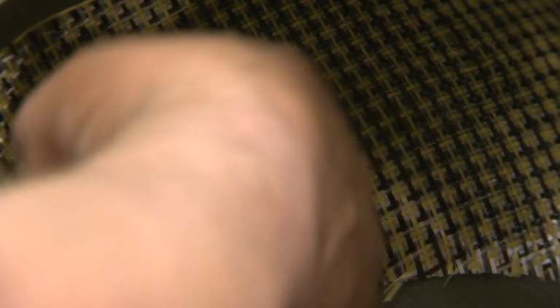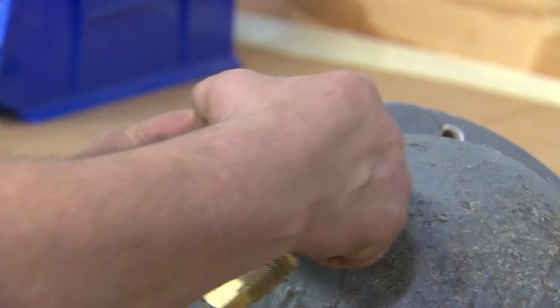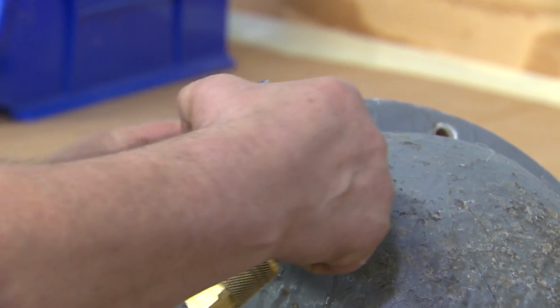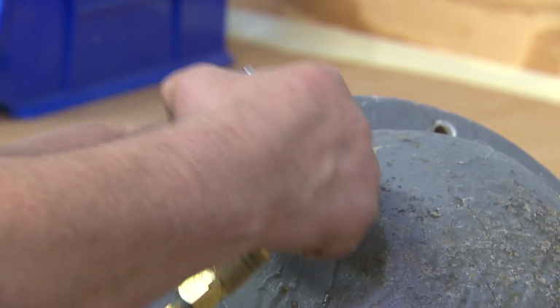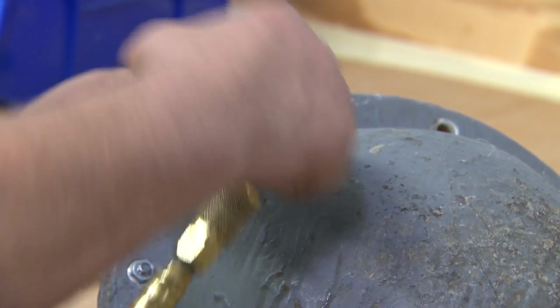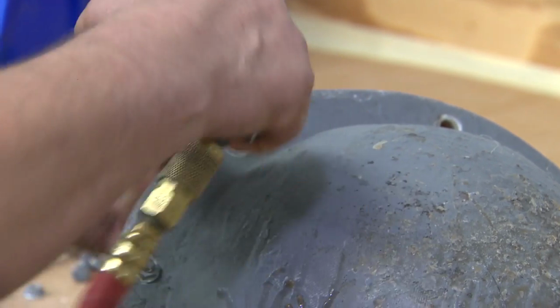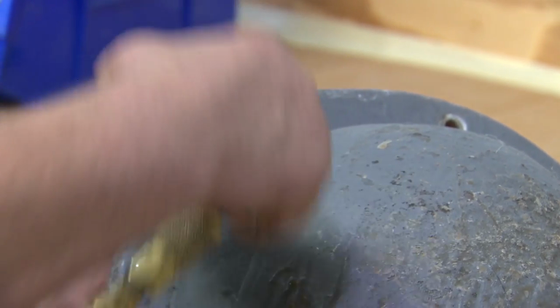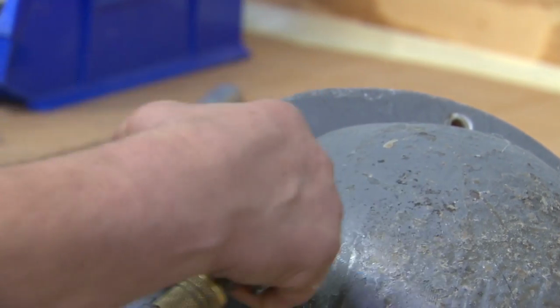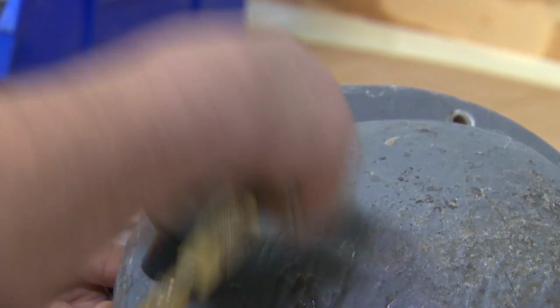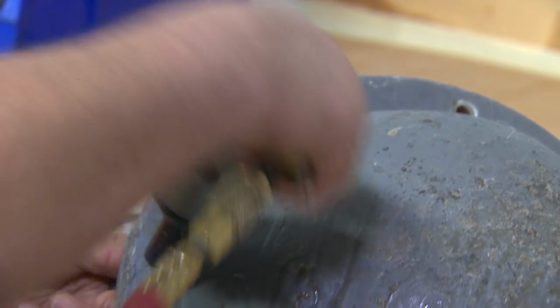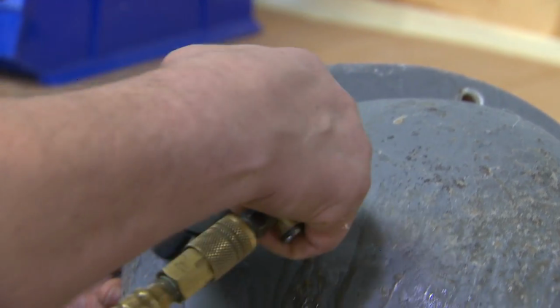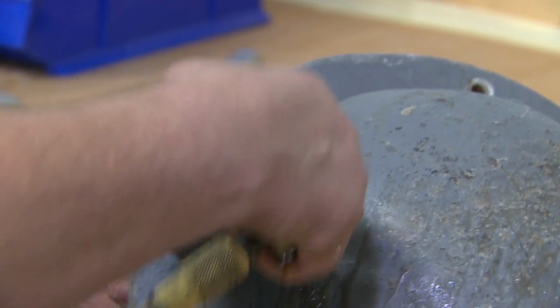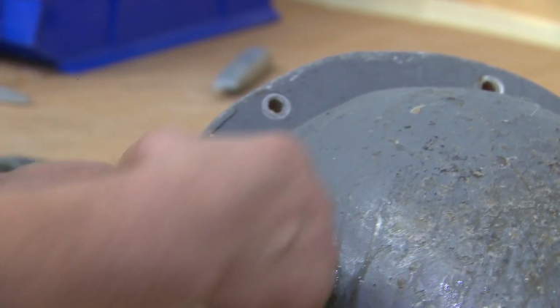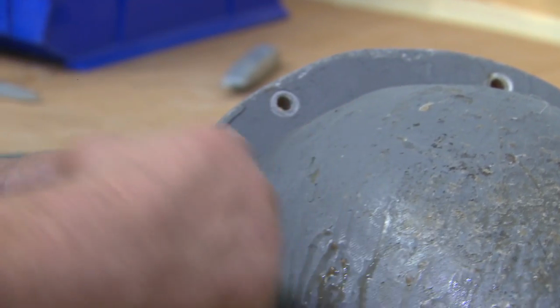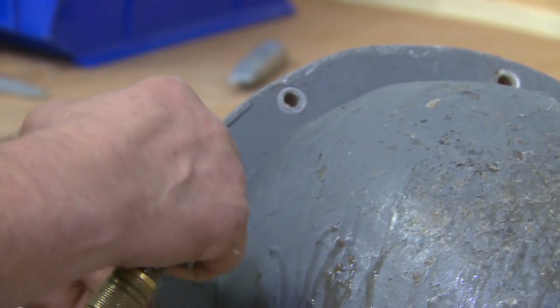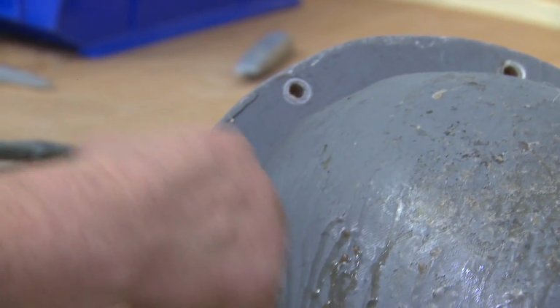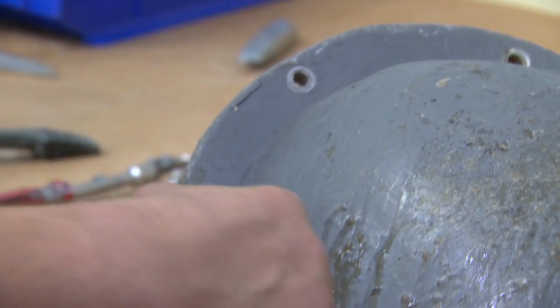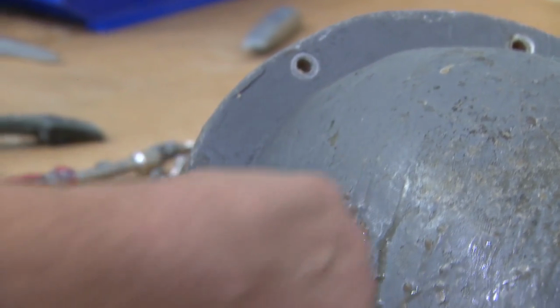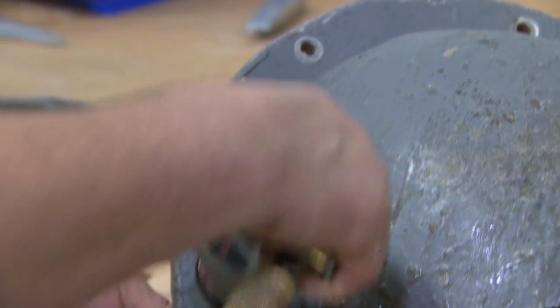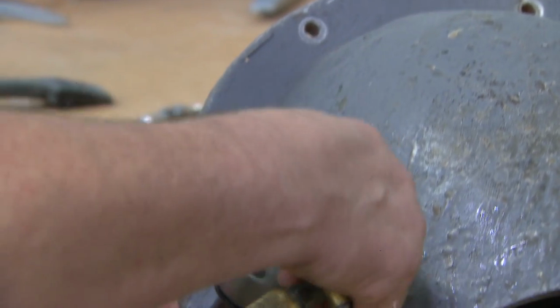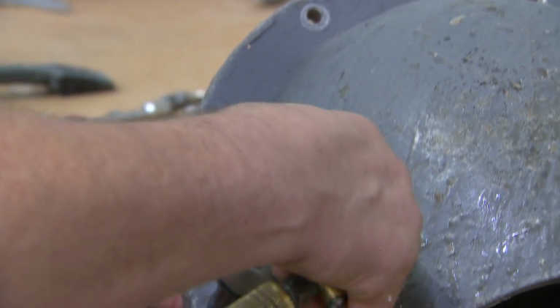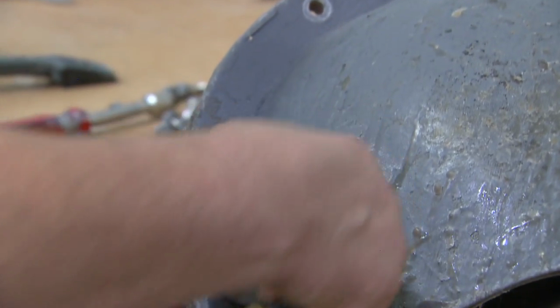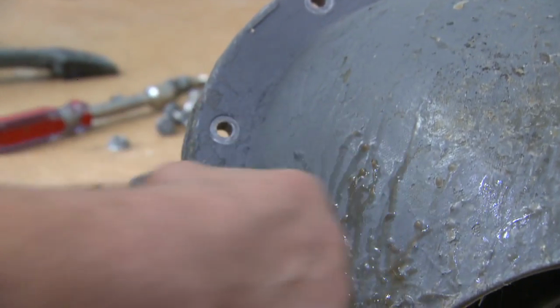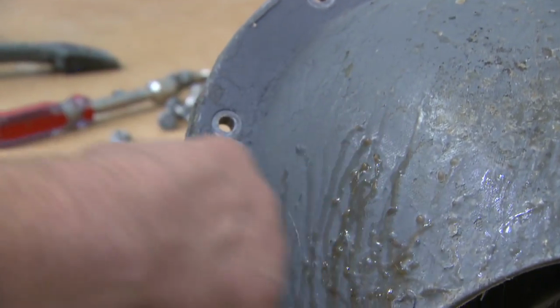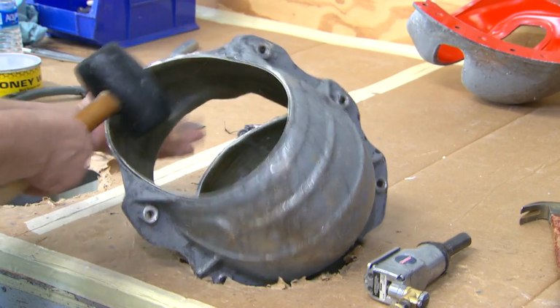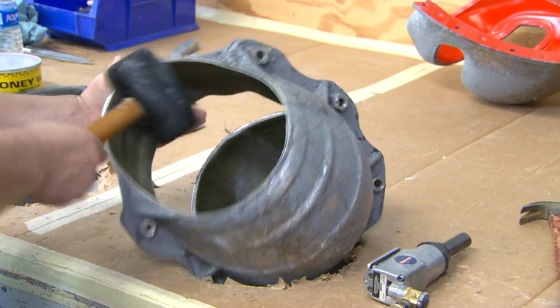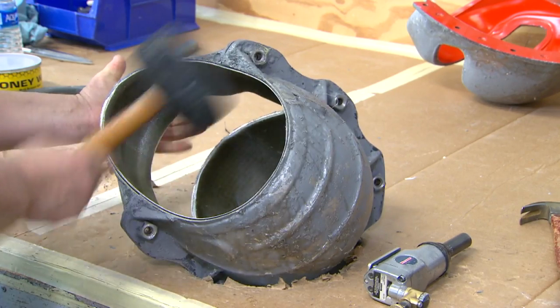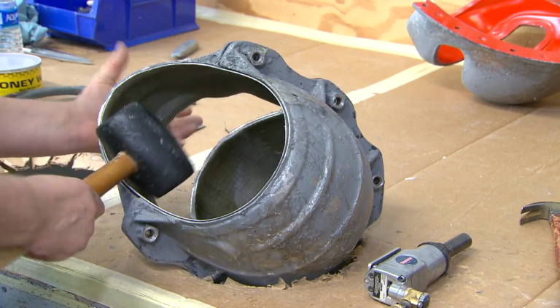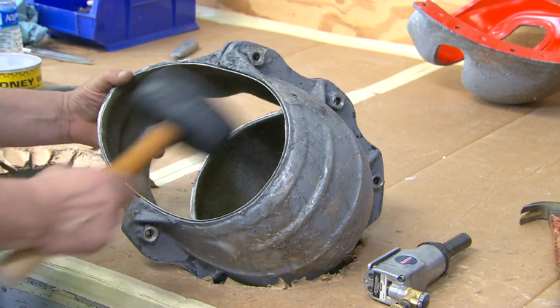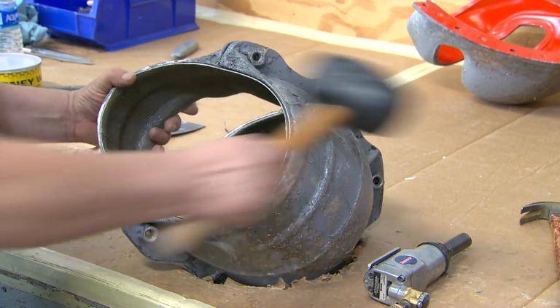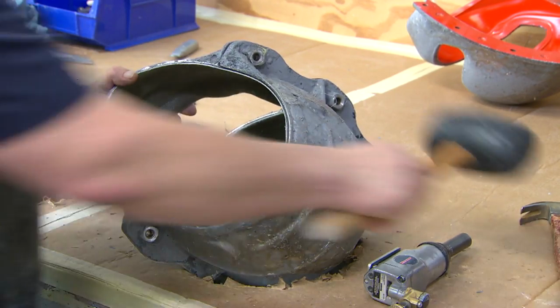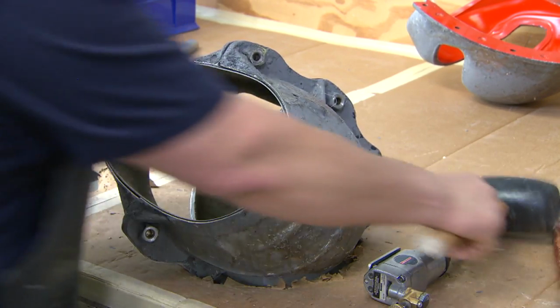This resin sets up pretty quickly, and when it's dry and cured, you can knock it out of the mold.